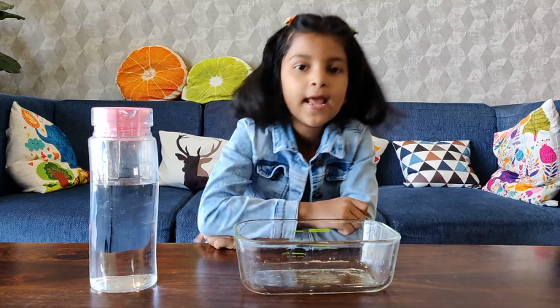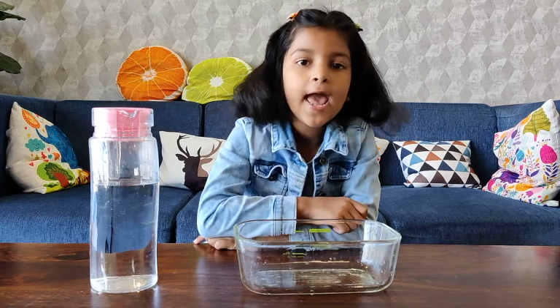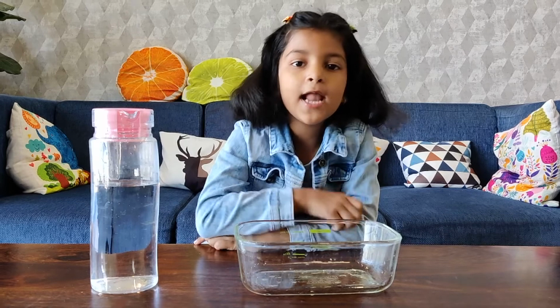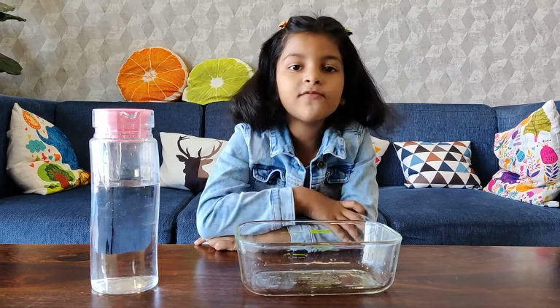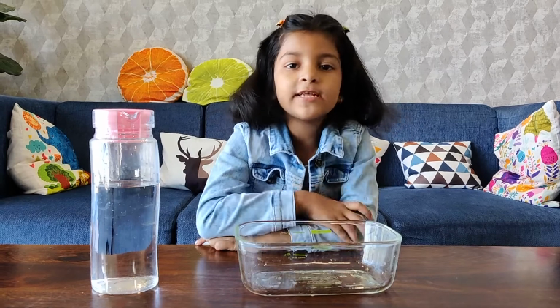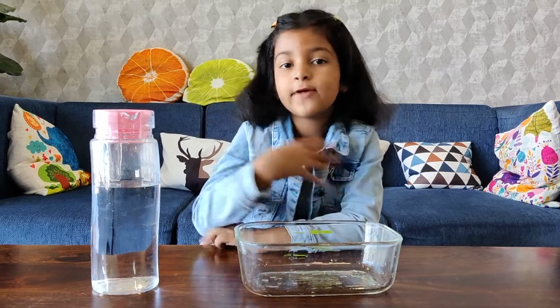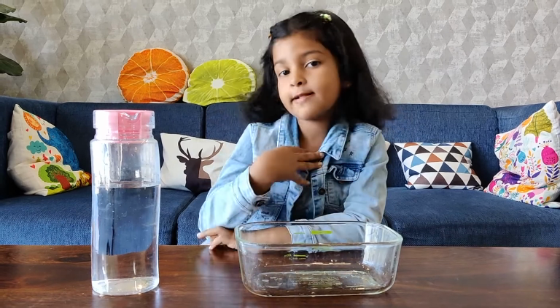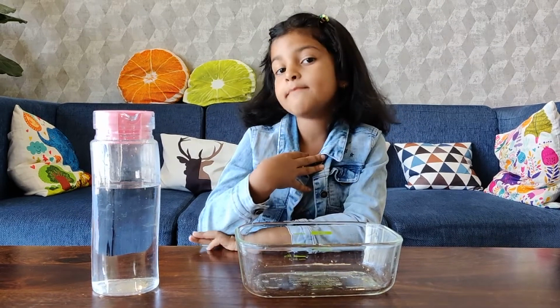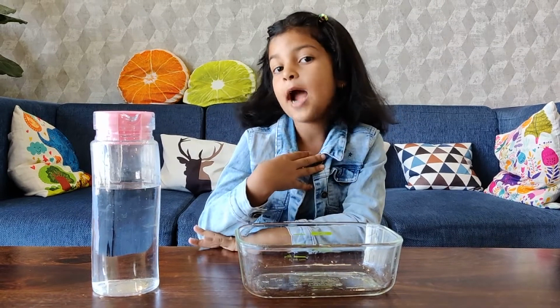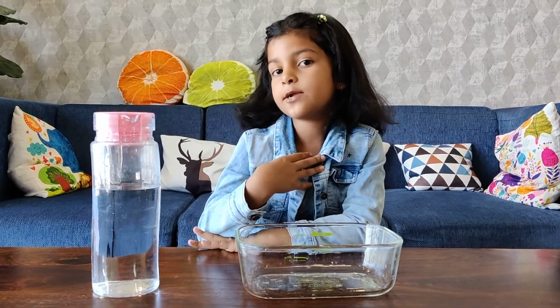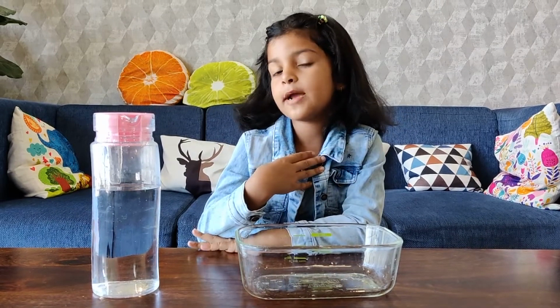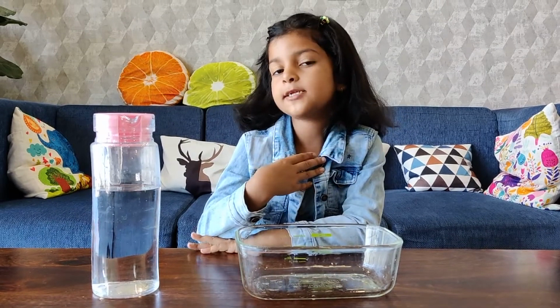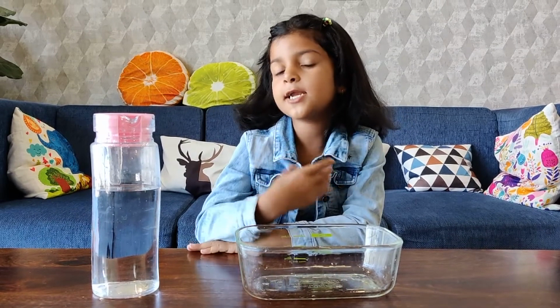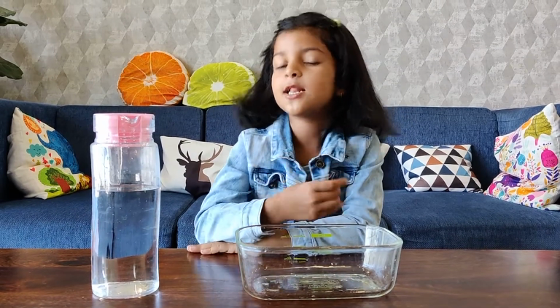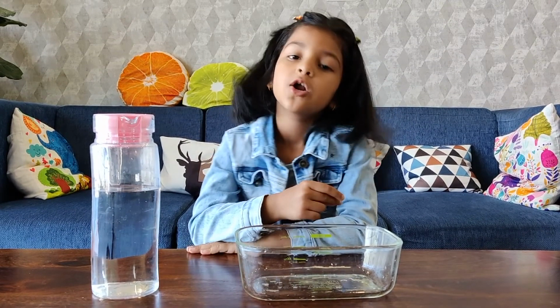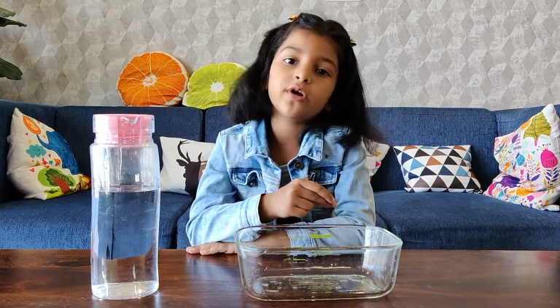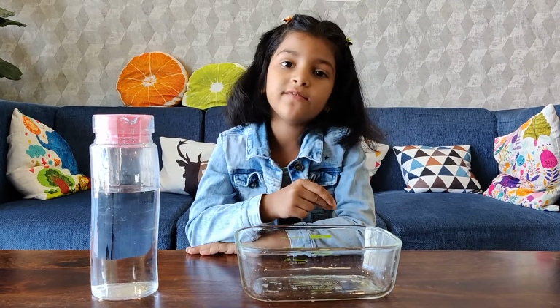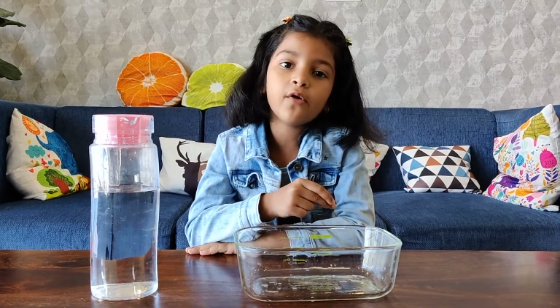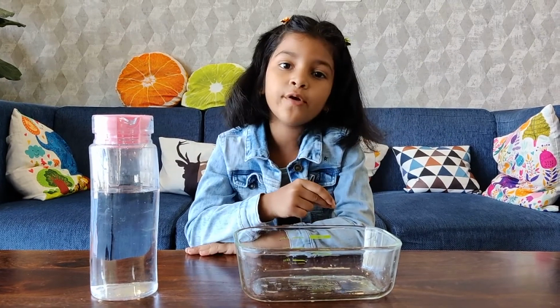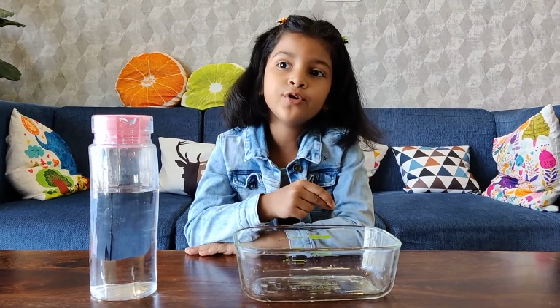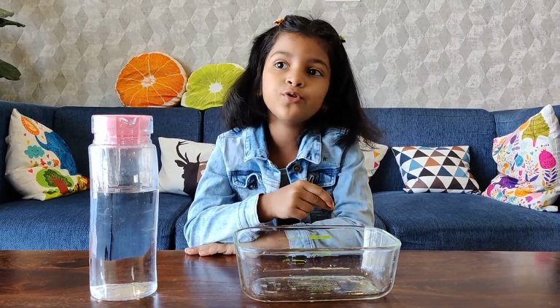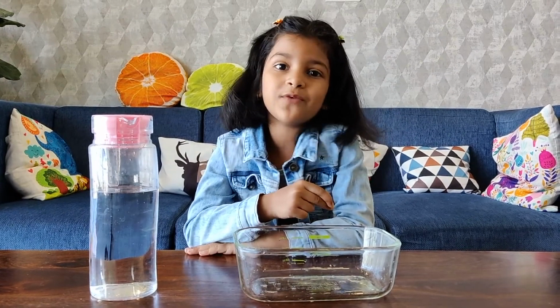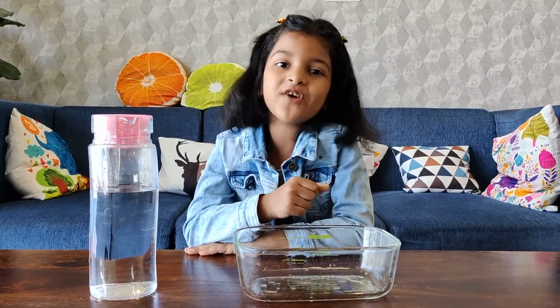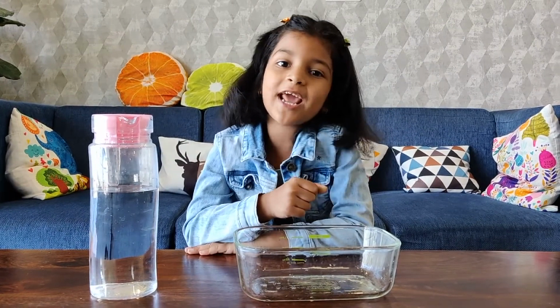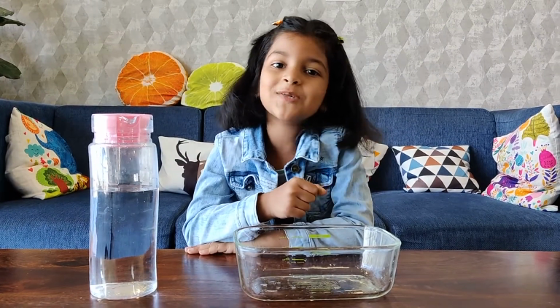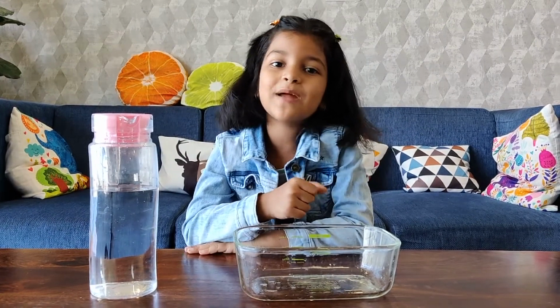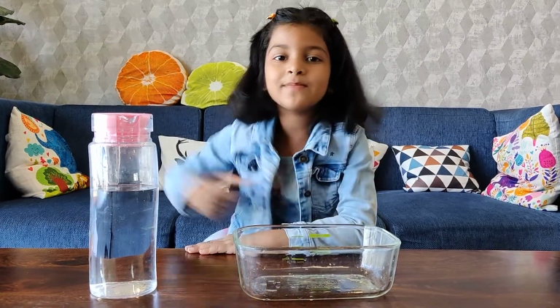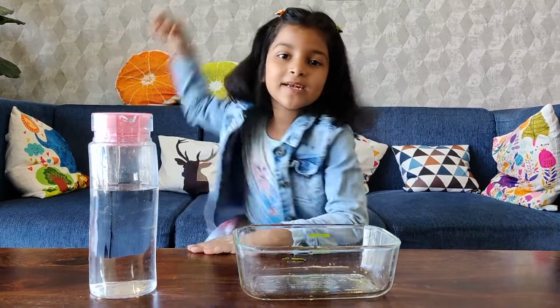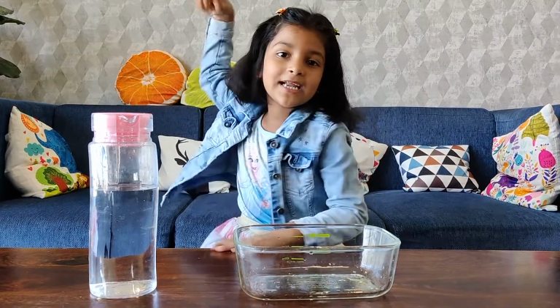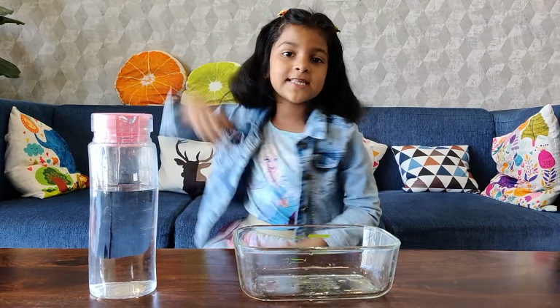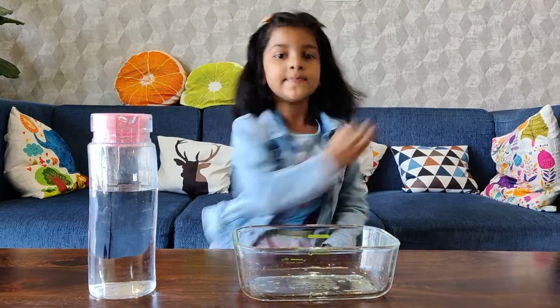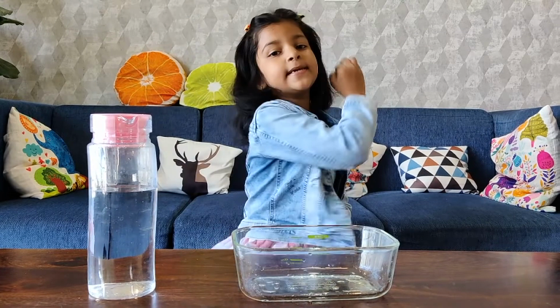Hello friends, welcome back to my channel. Today we are going to do some fun experiments. Let's begin.